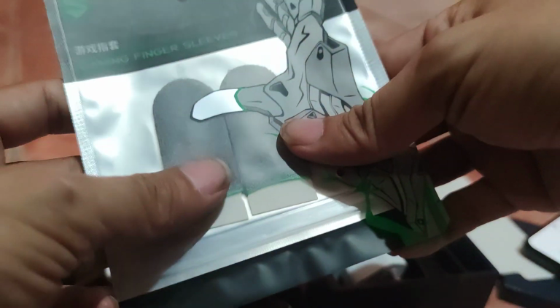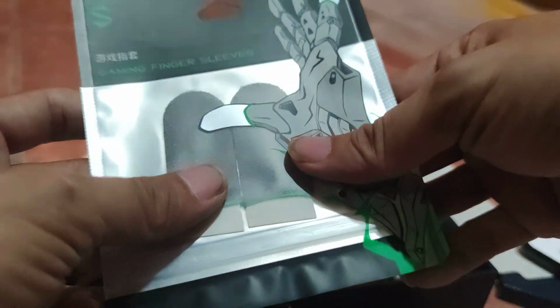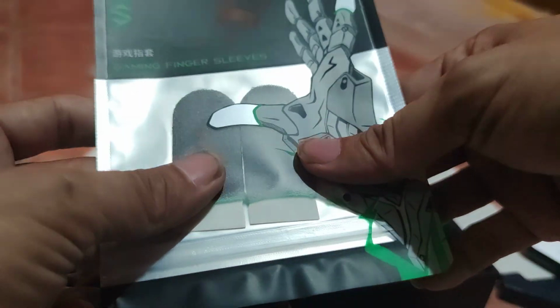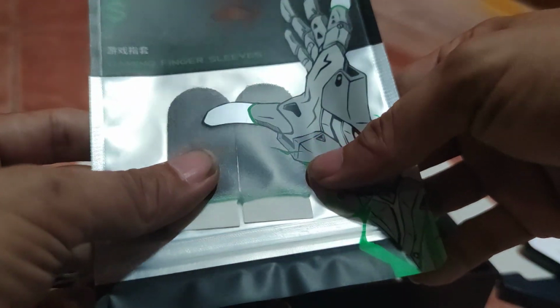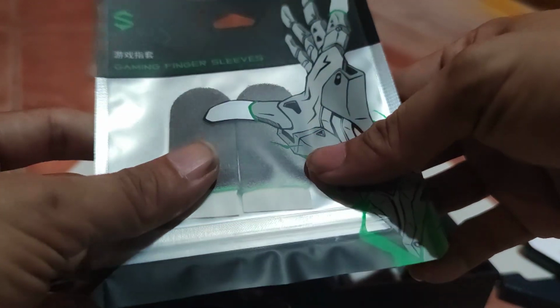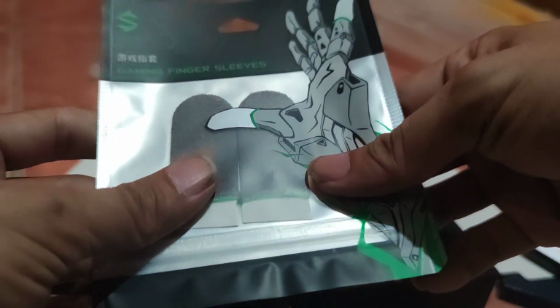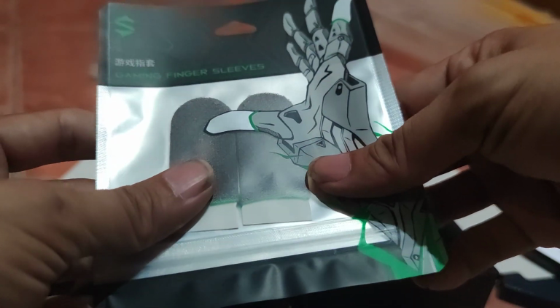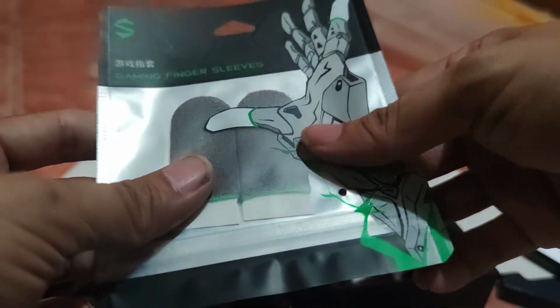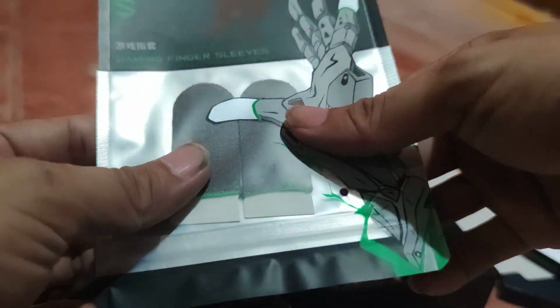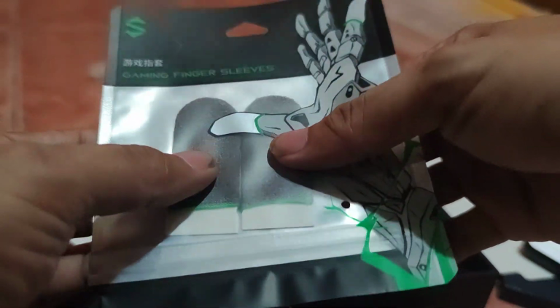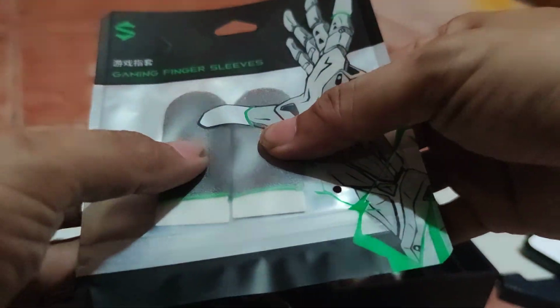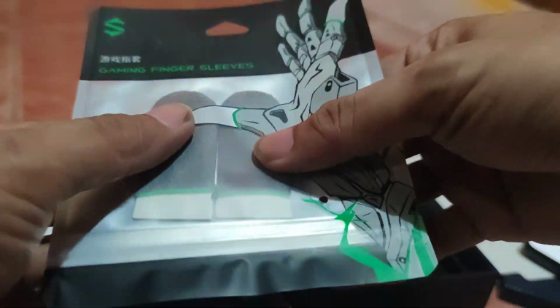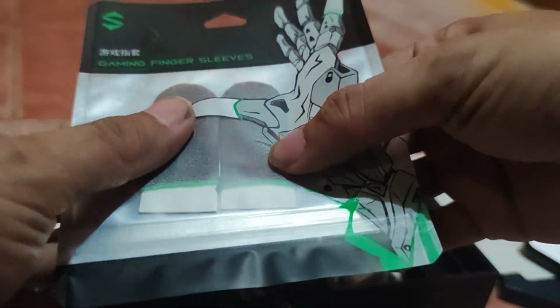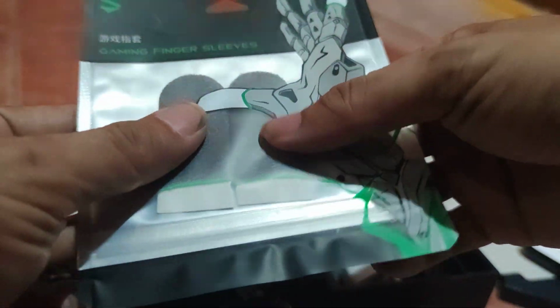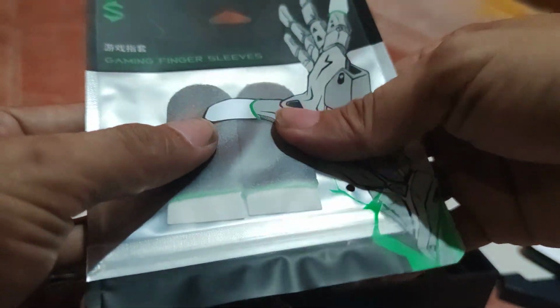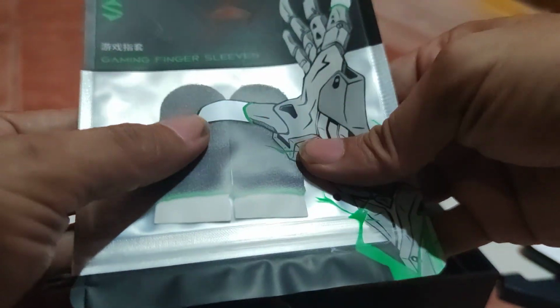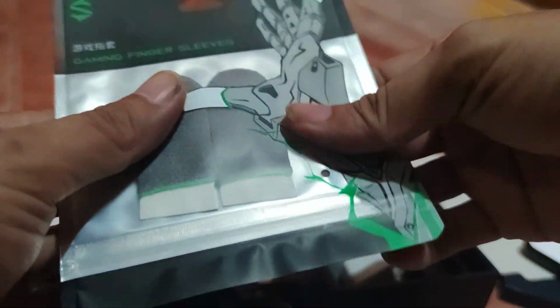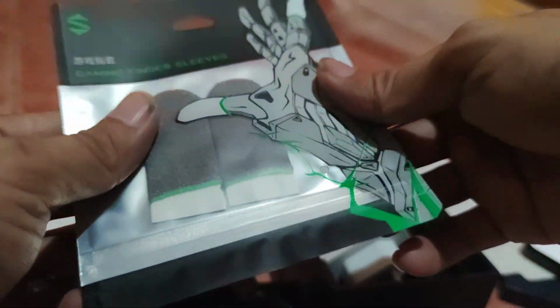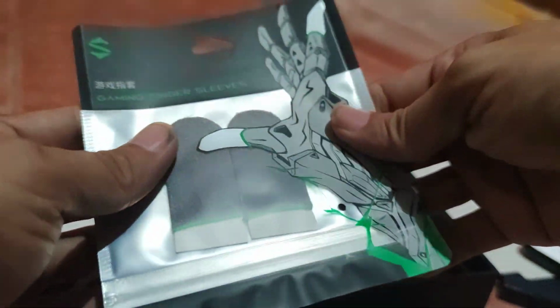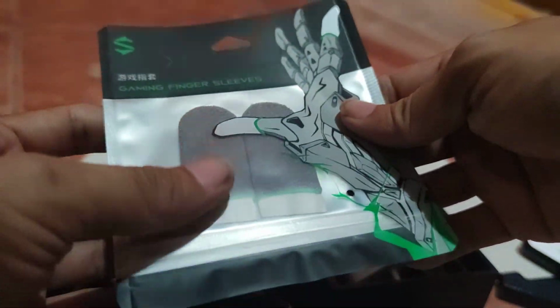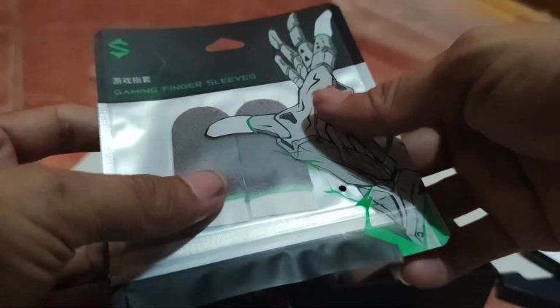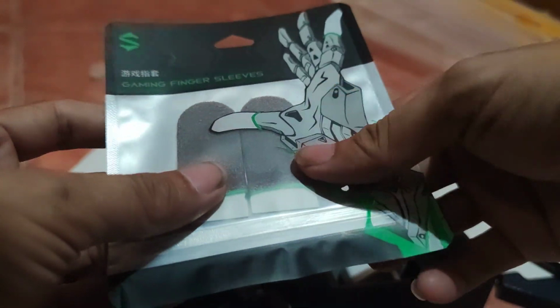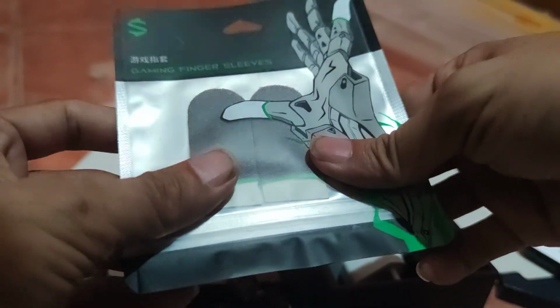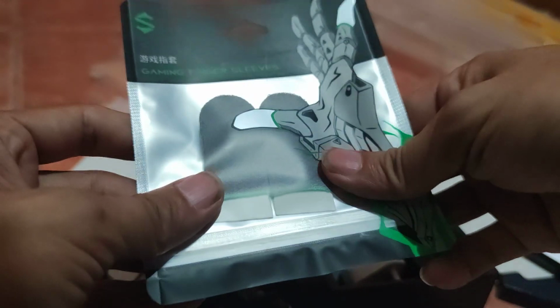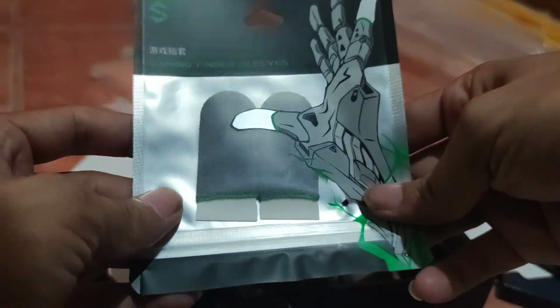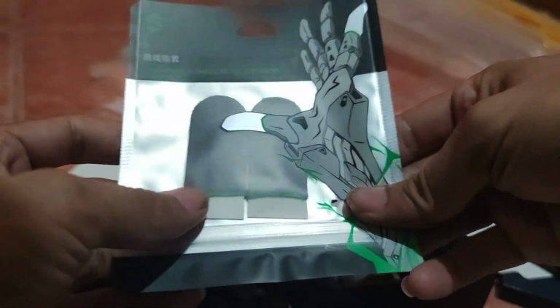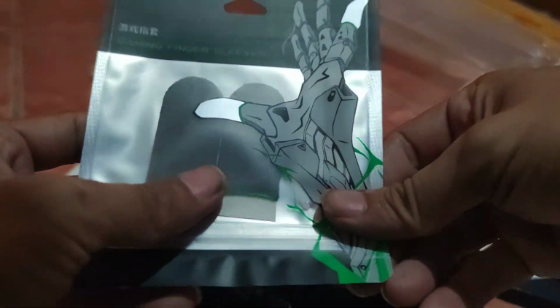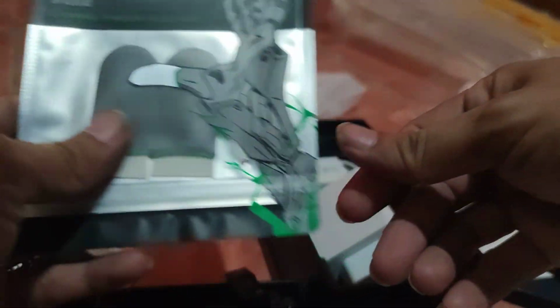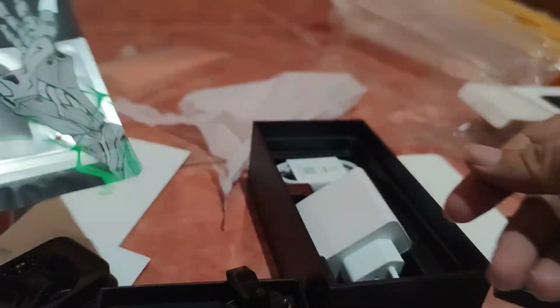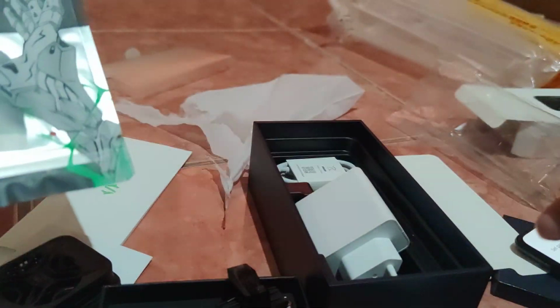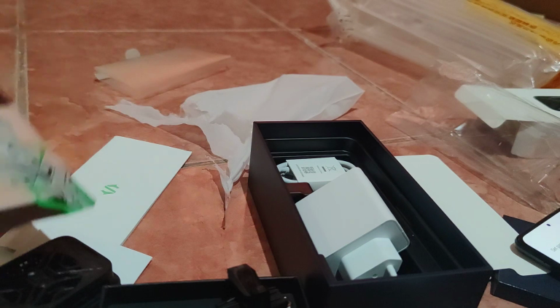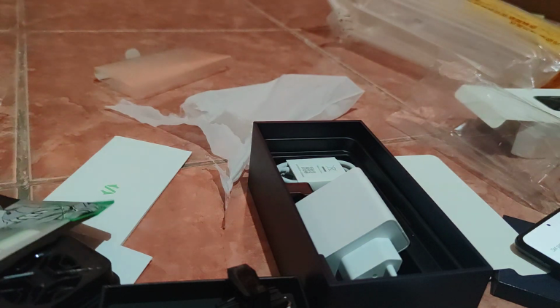Wow, what is this? I don't know where you put this. Anyway, I also have gloves. So this is a great value for the money.